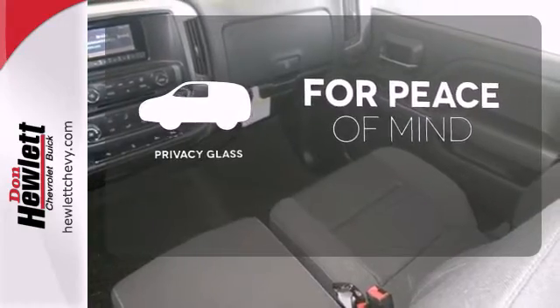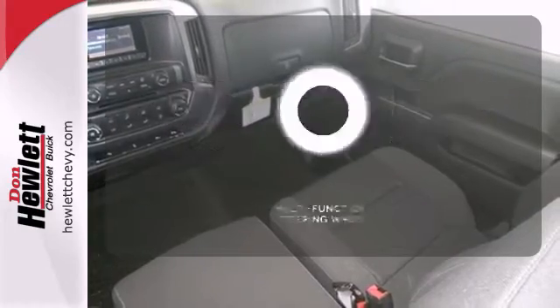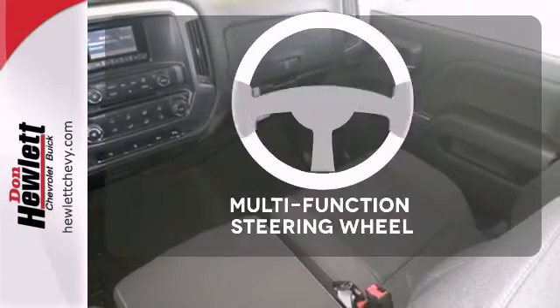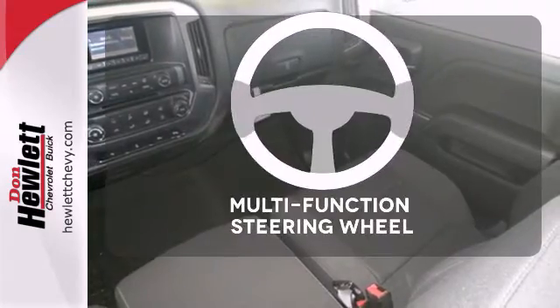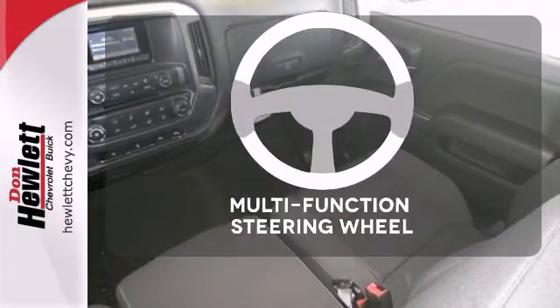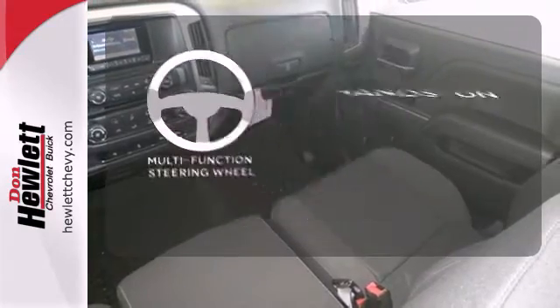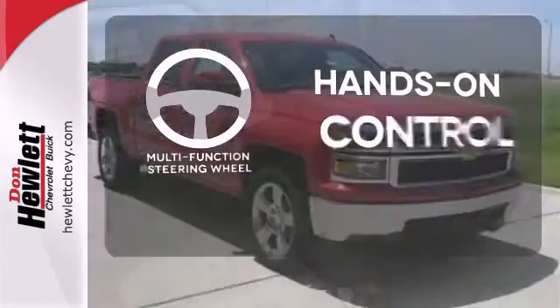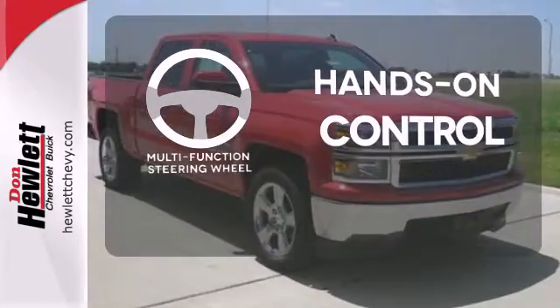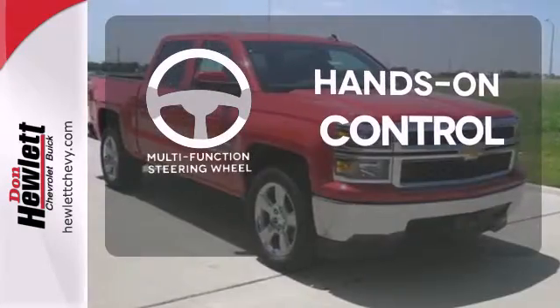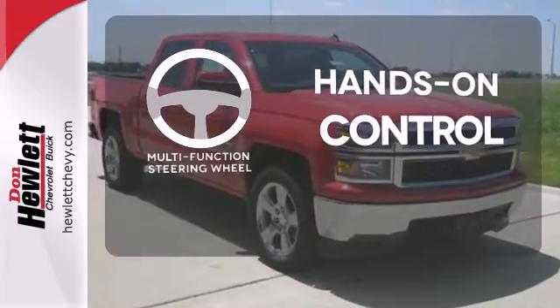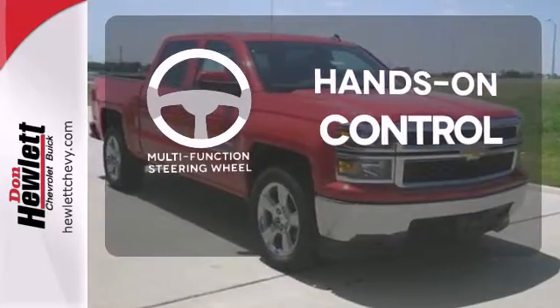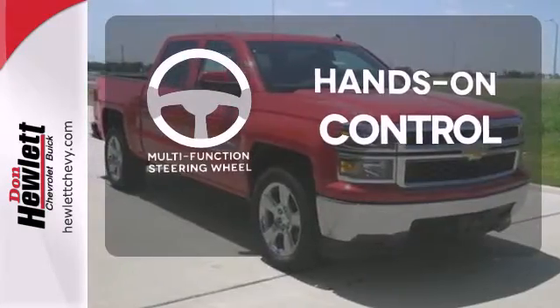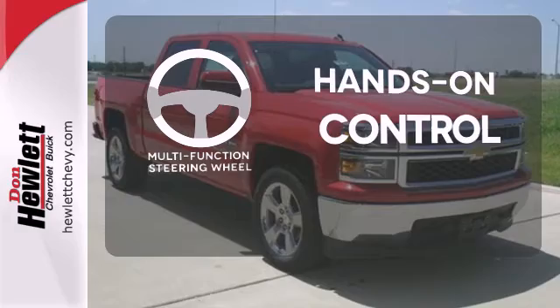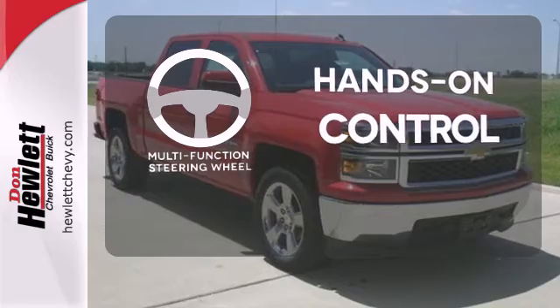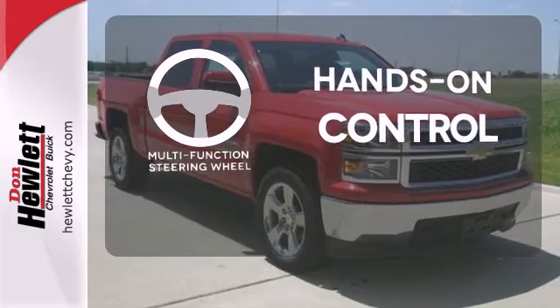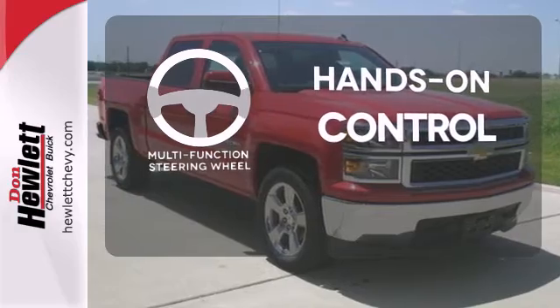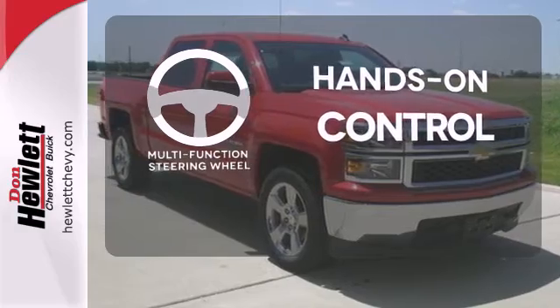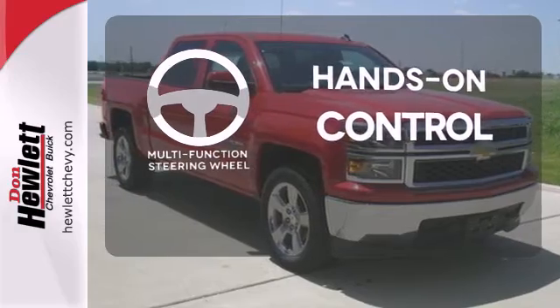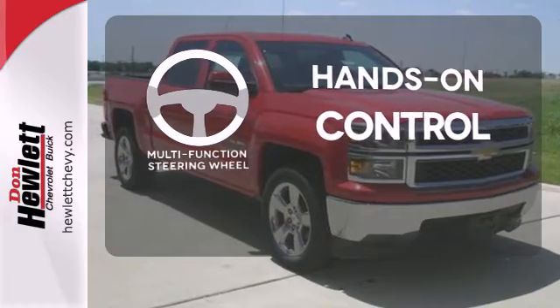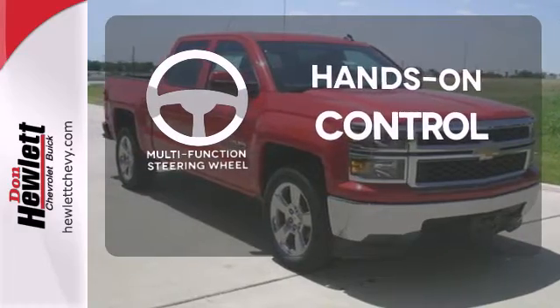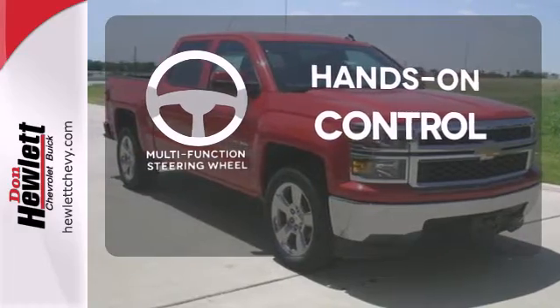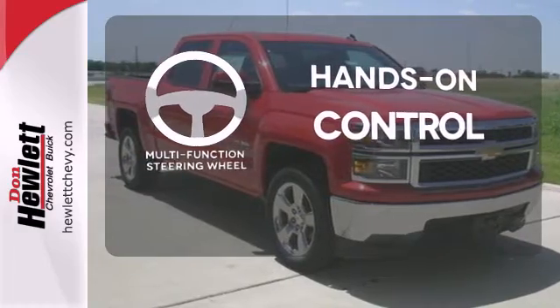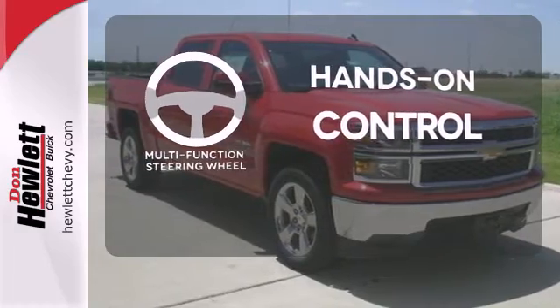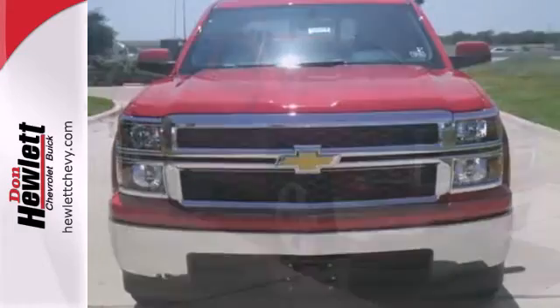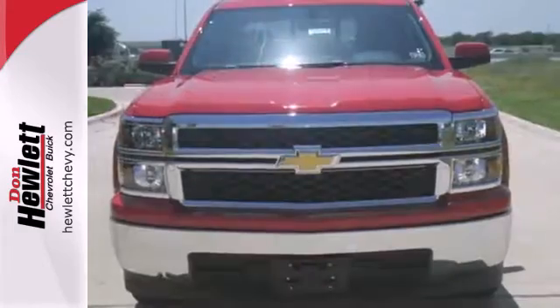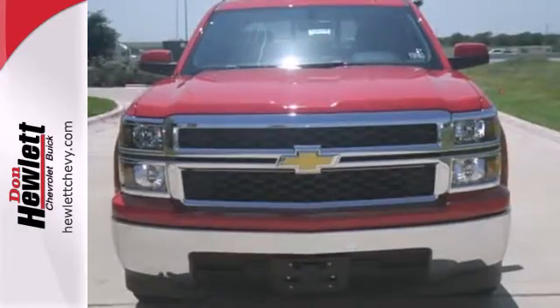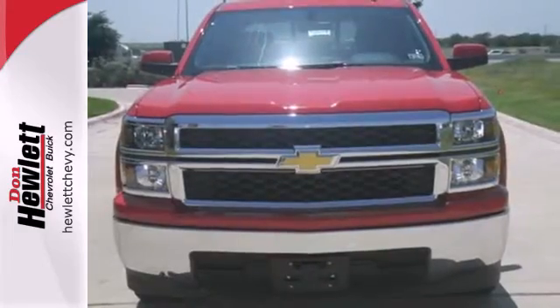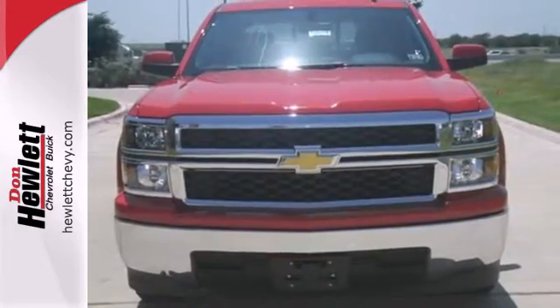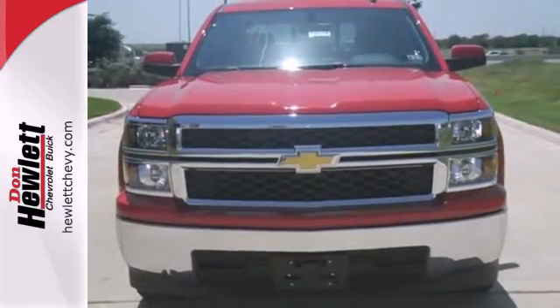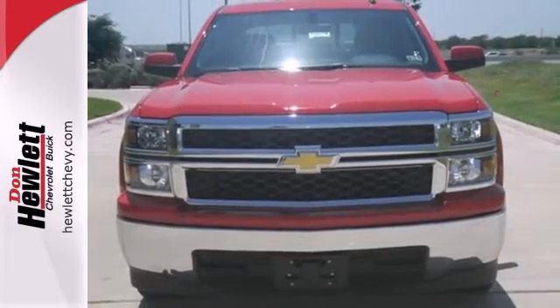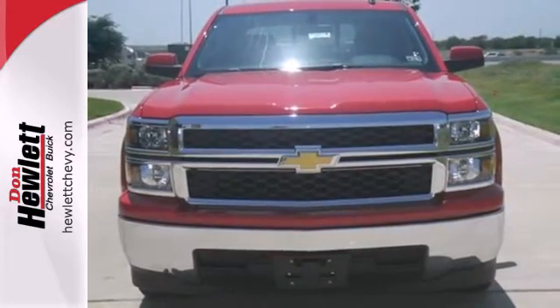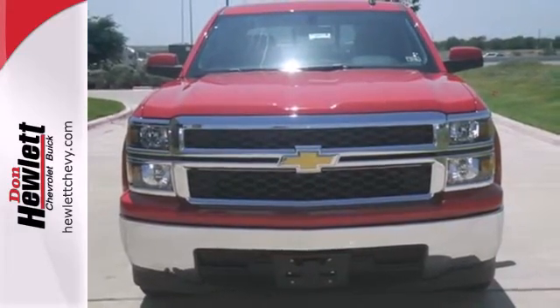The multifunction steering wheel helps keep your eyes on the road and your hands on the wheel. Put this pickup to the test. Come in today.